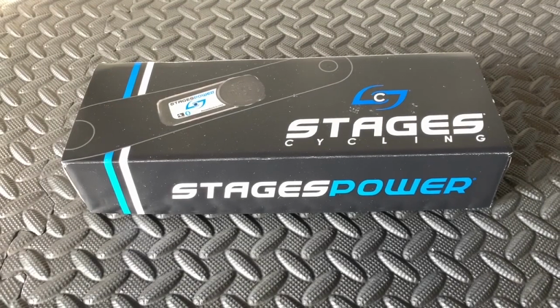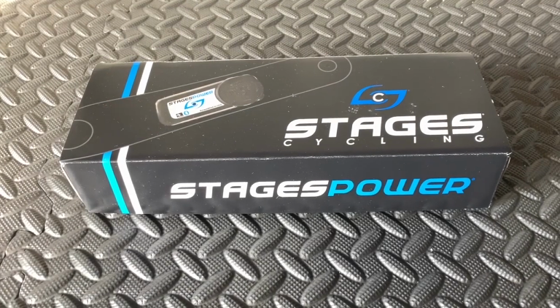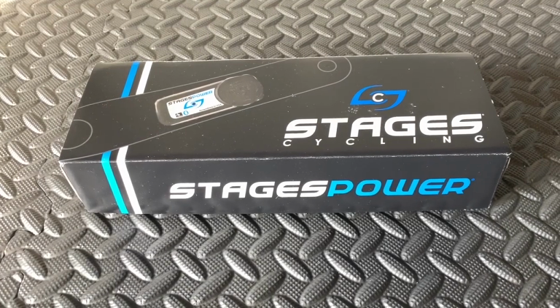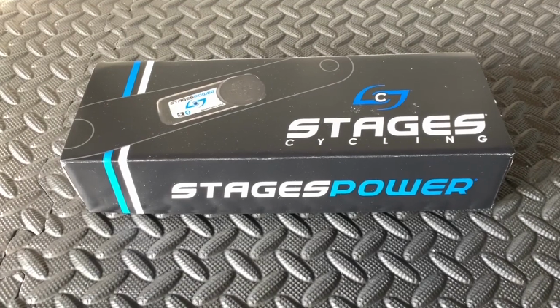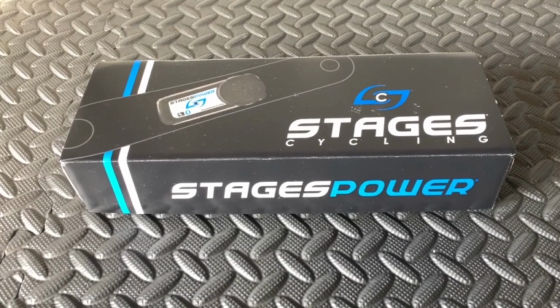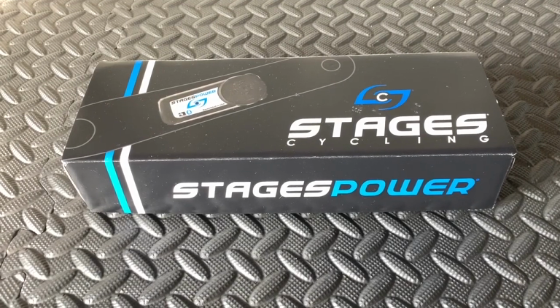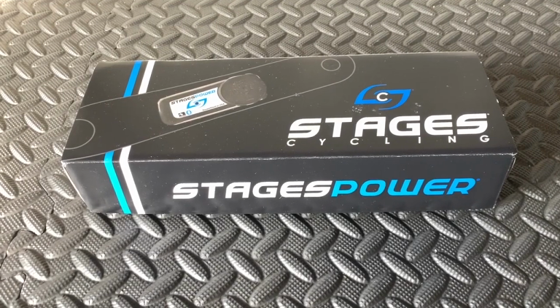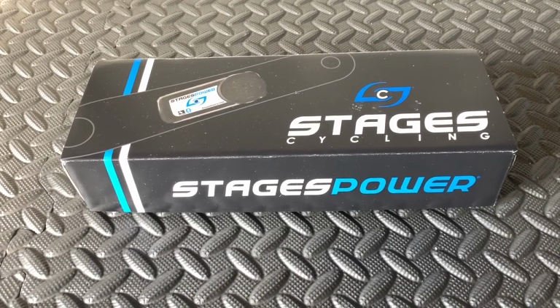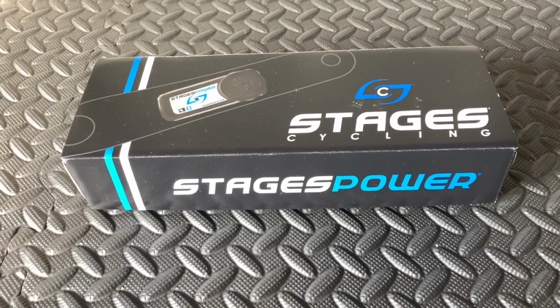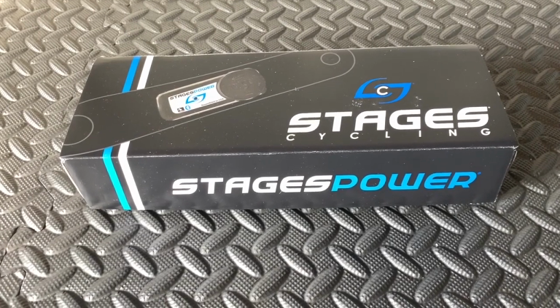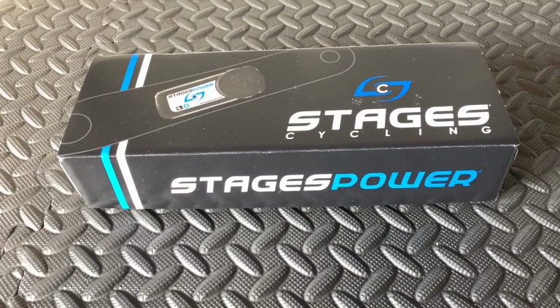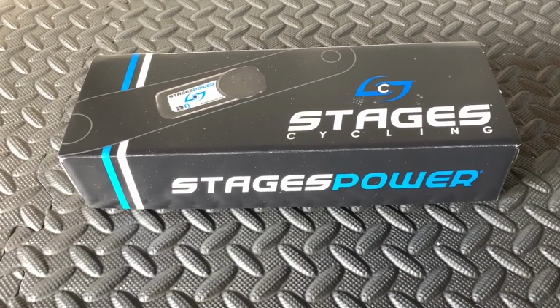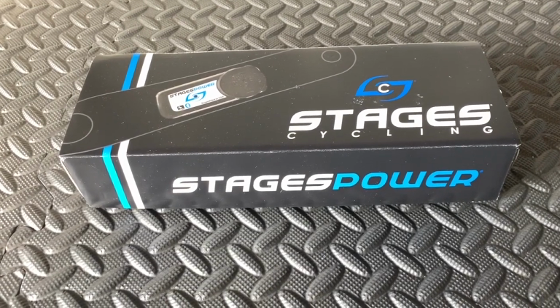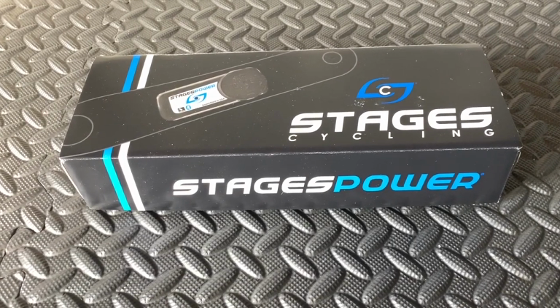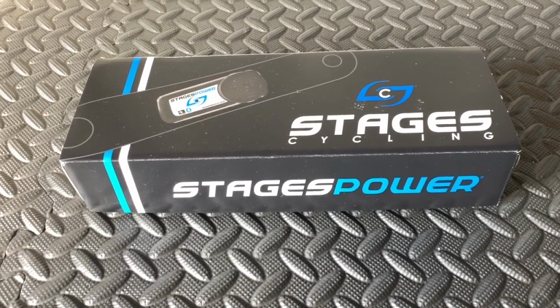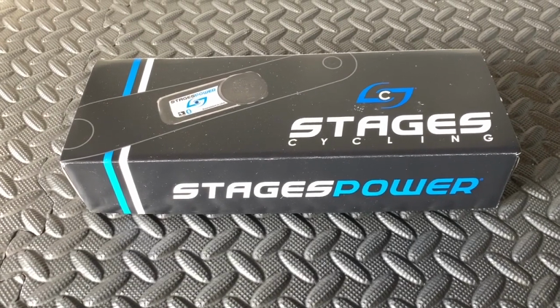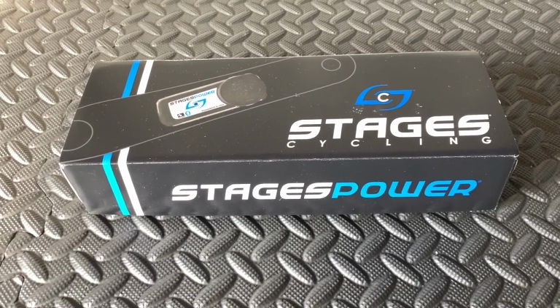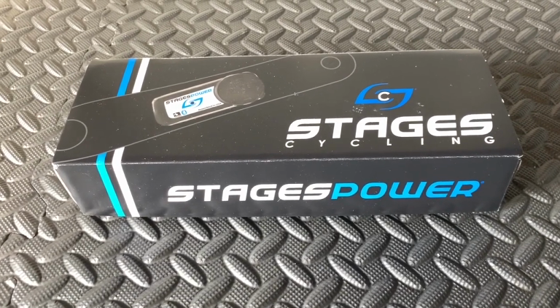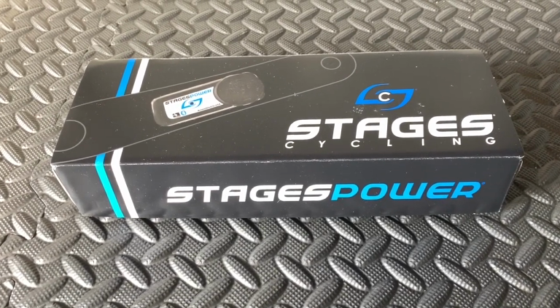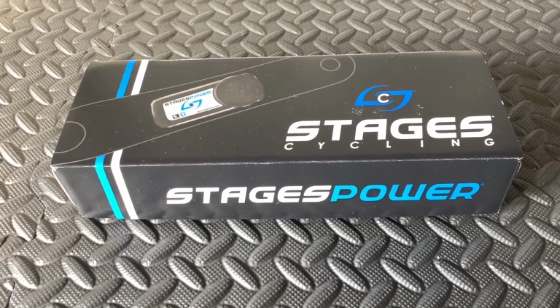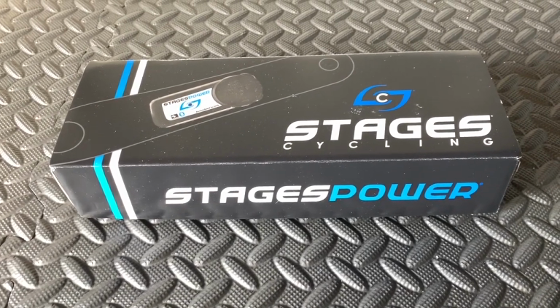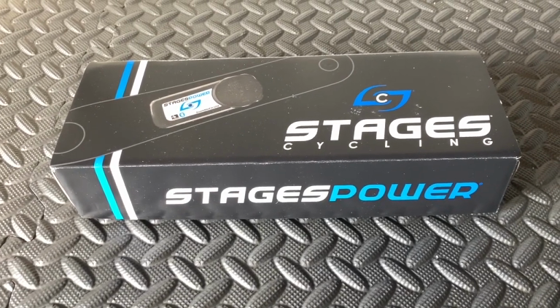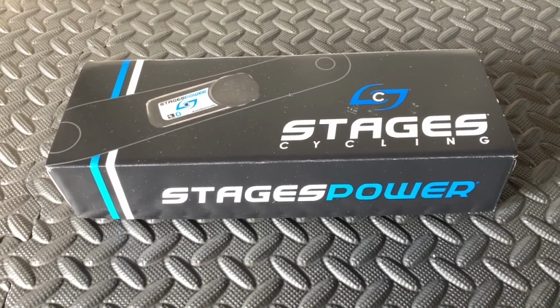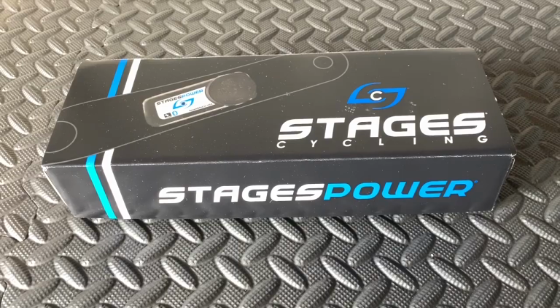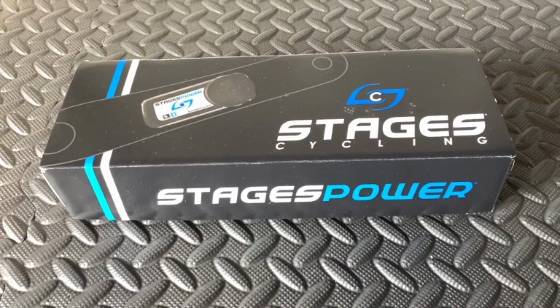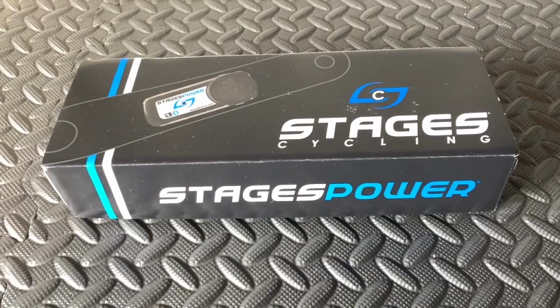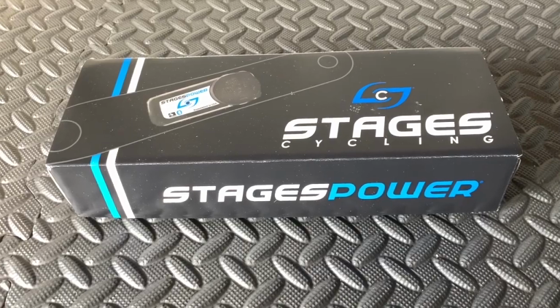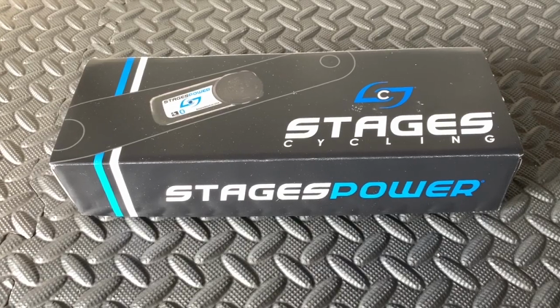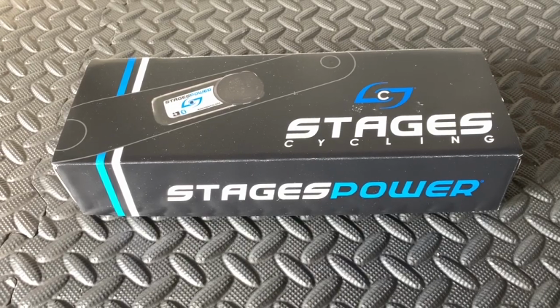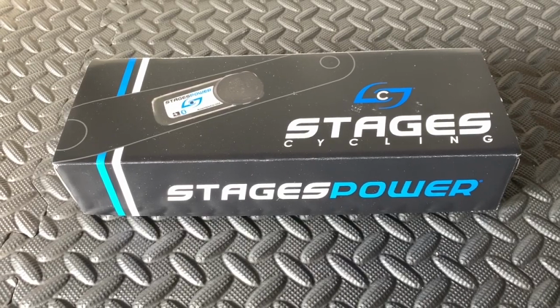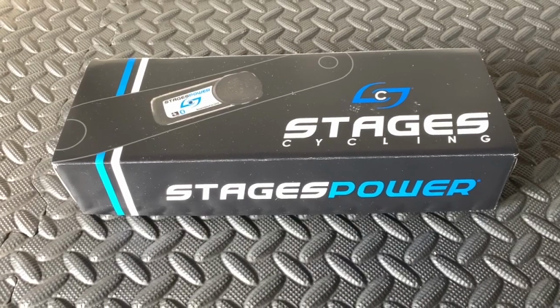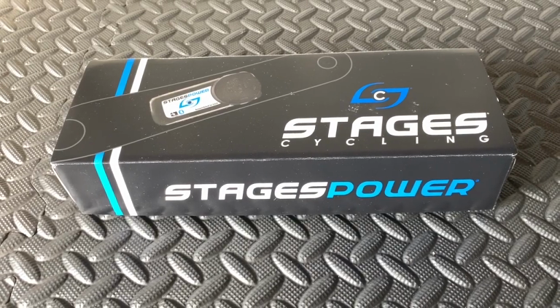Hi everyone, welcome to Kairos House. Today we're going to be putting the Stages power meter on my bike.